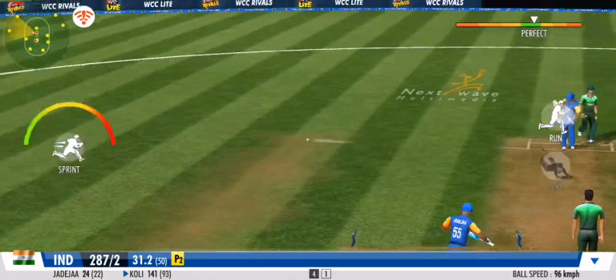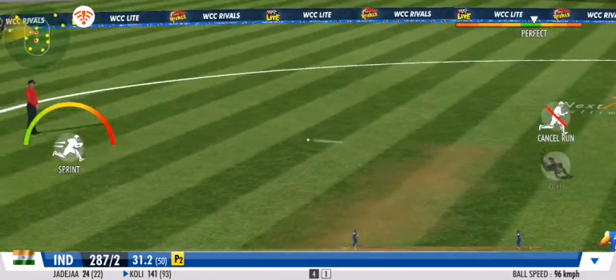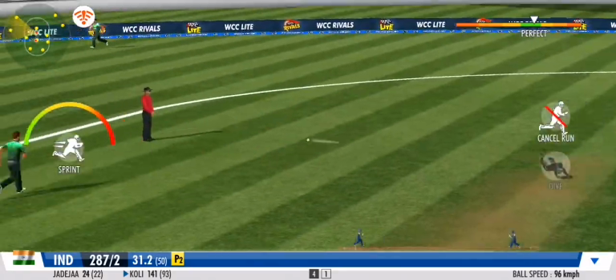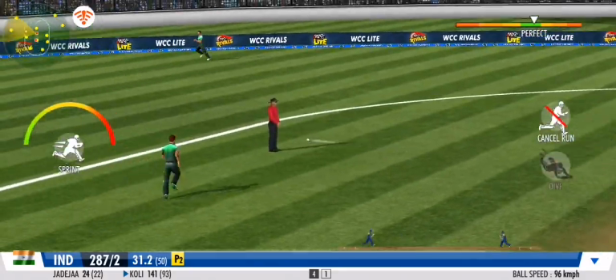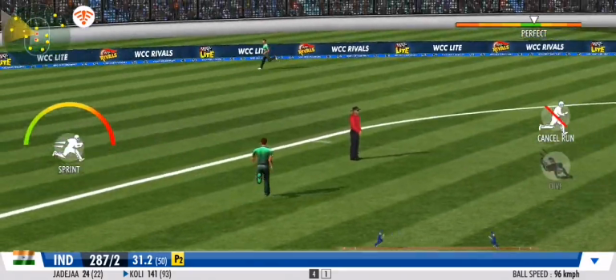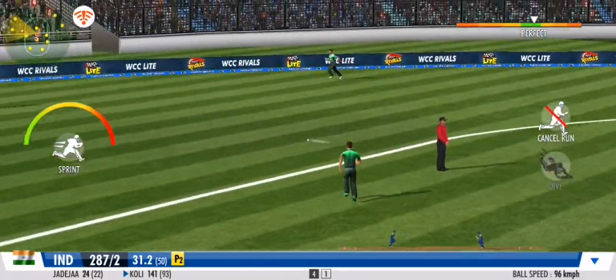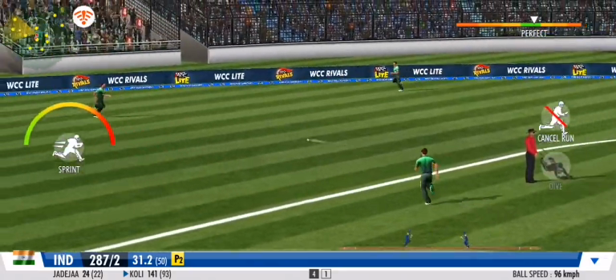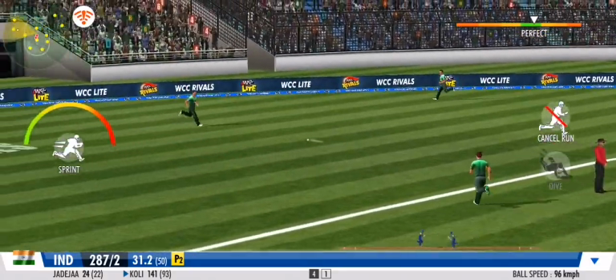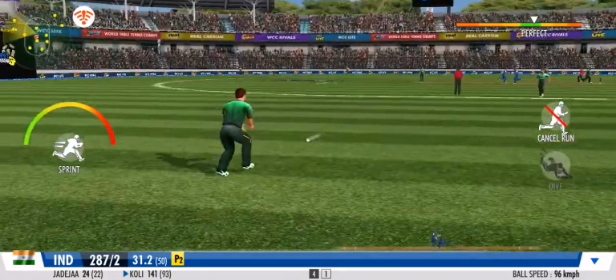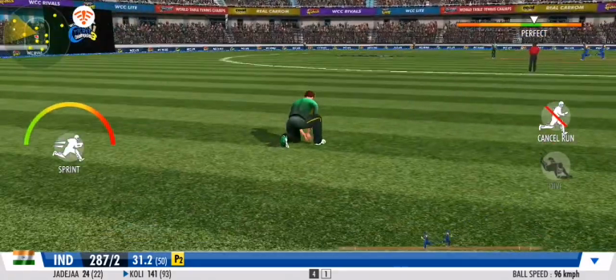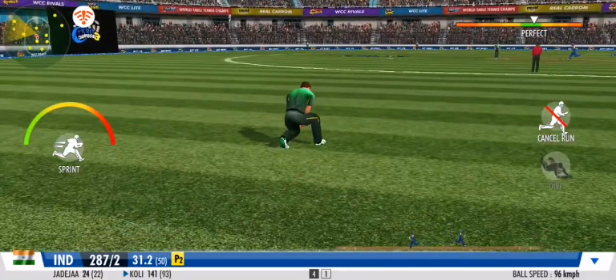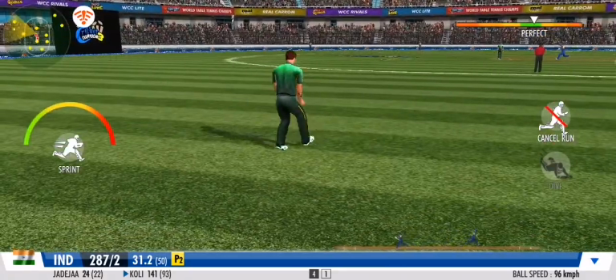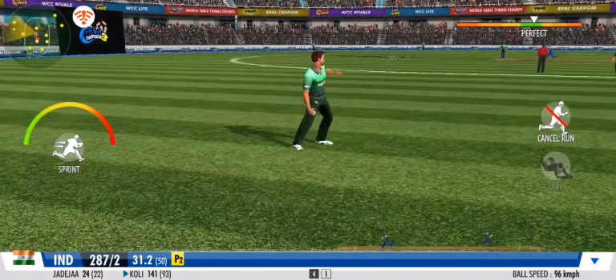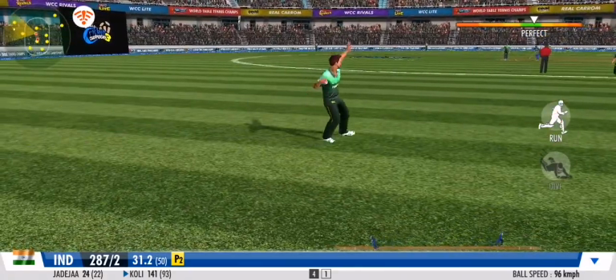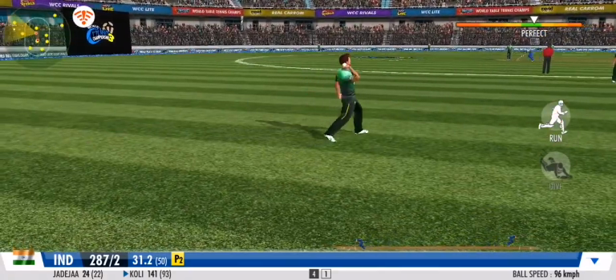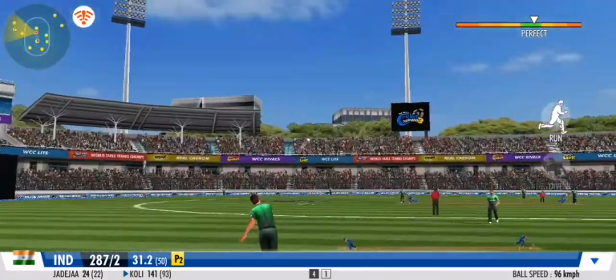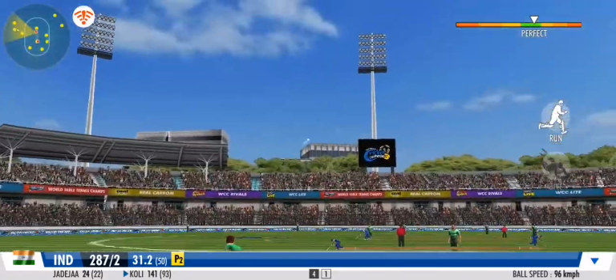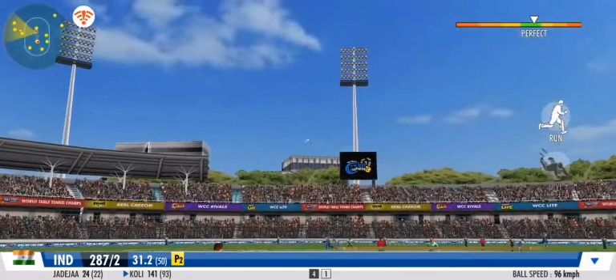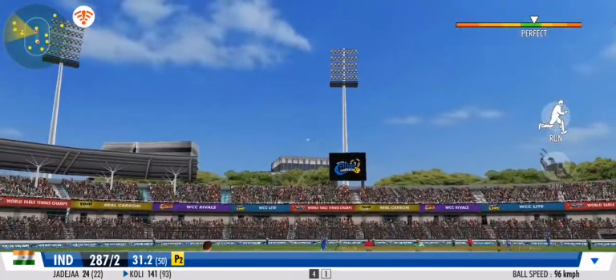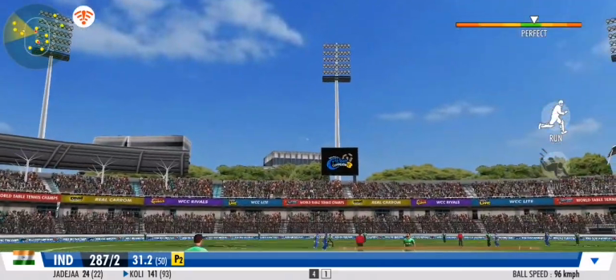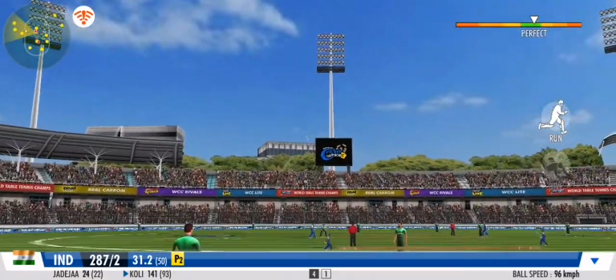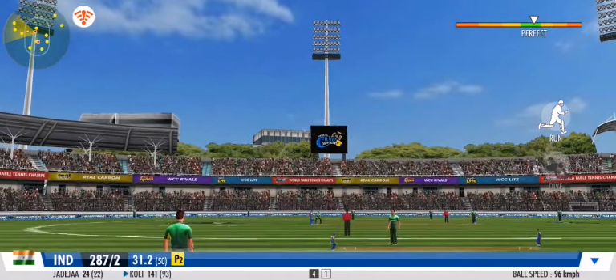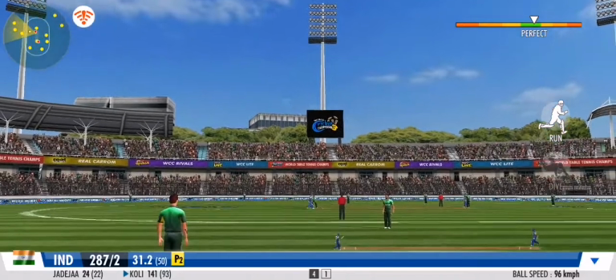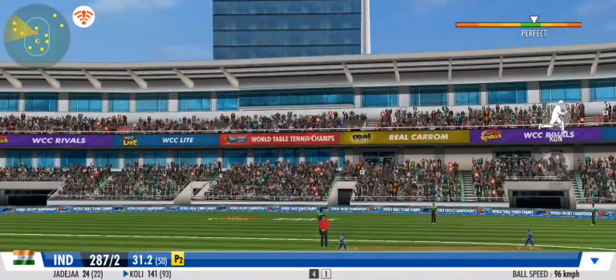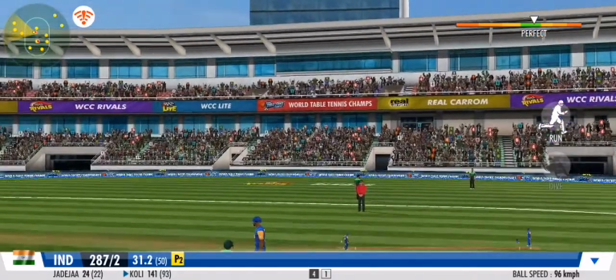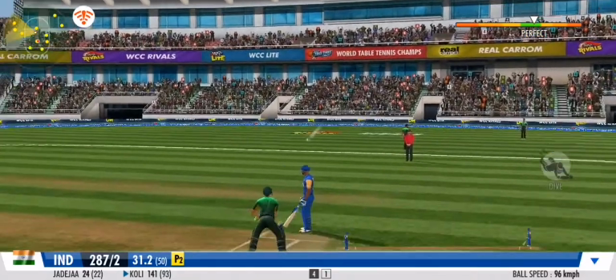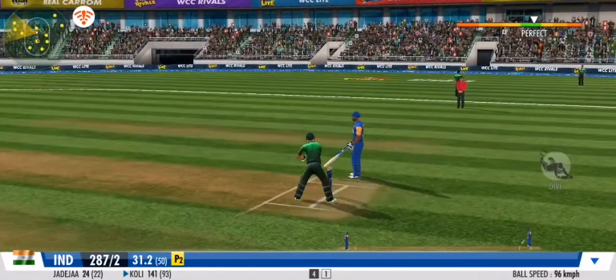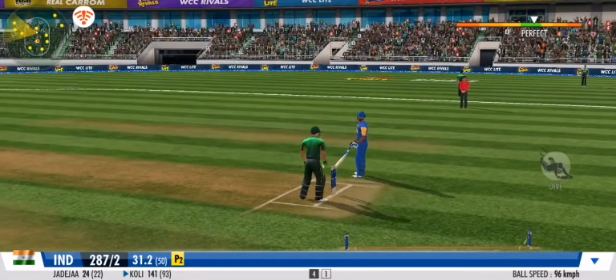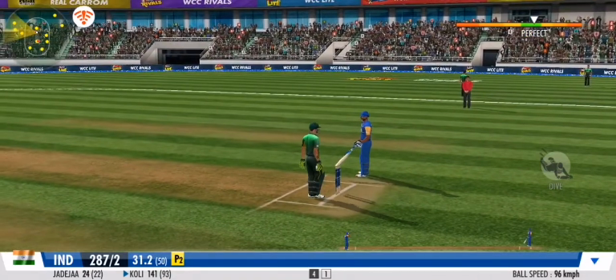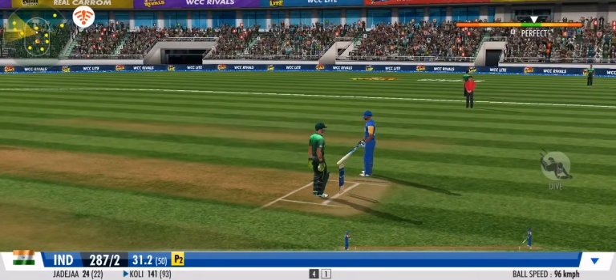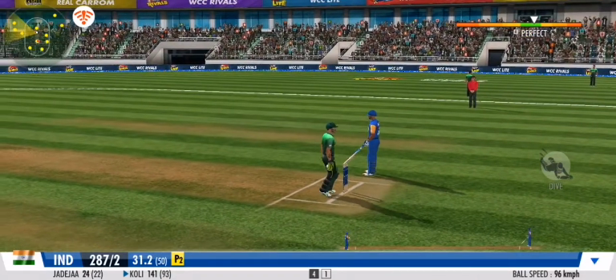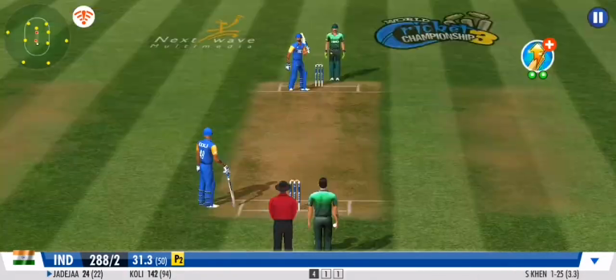Flicks it away to the onside for more runs. Great coordination between the pair — that's terrific running.